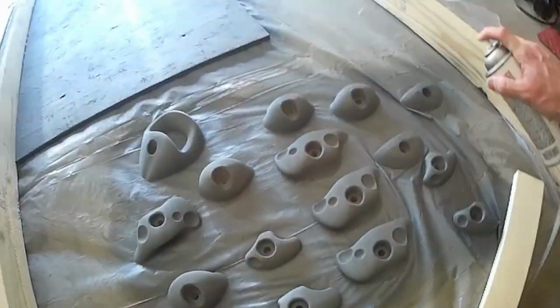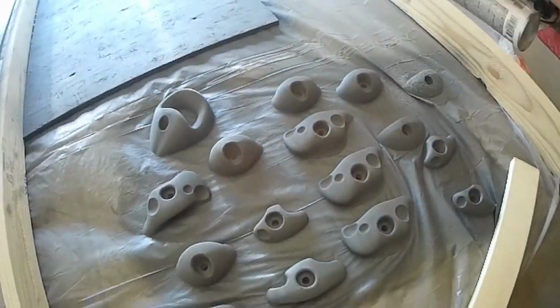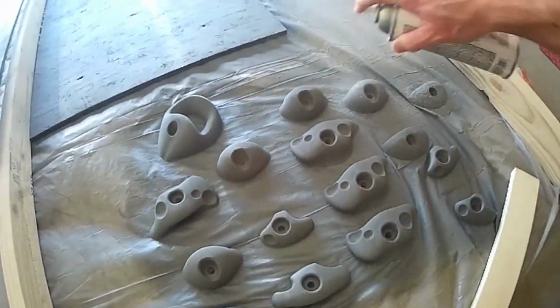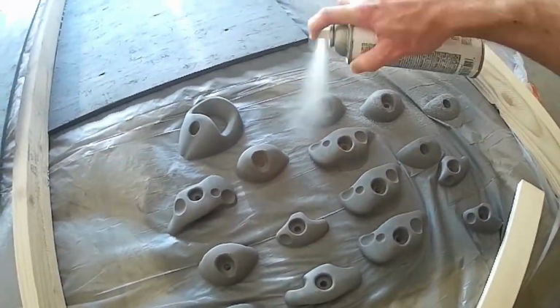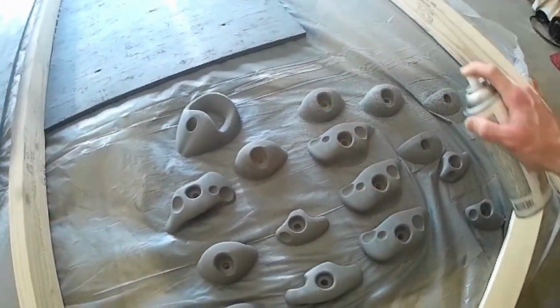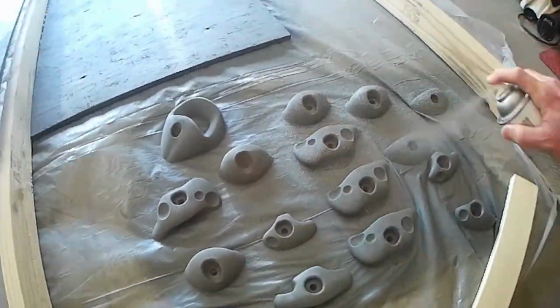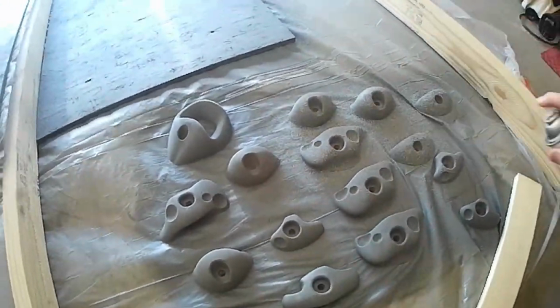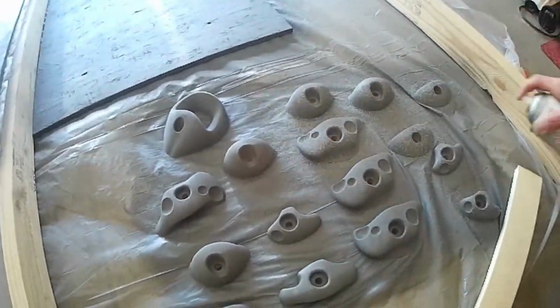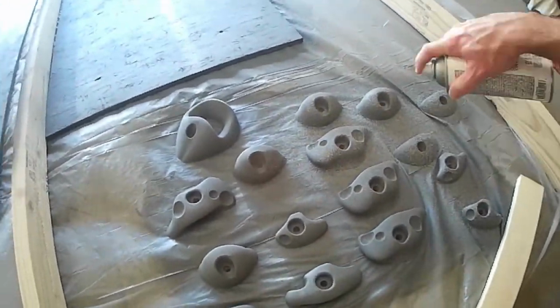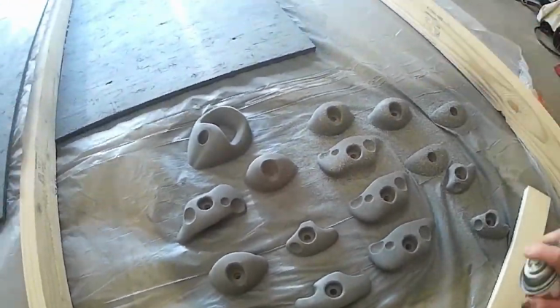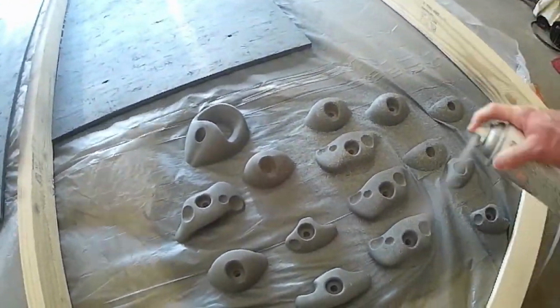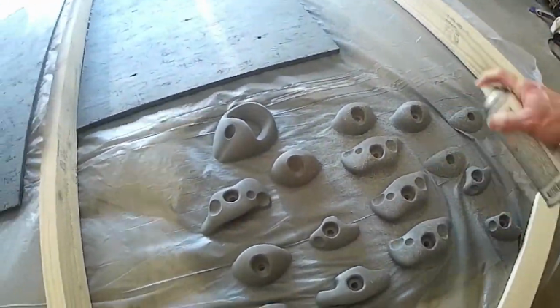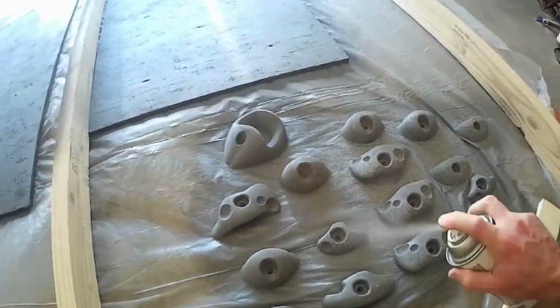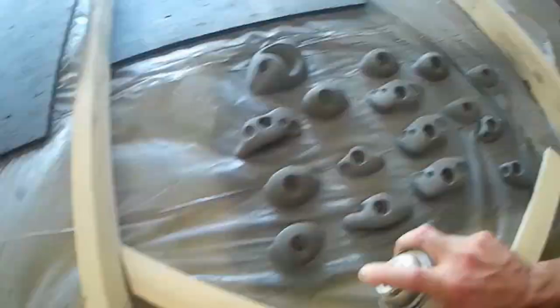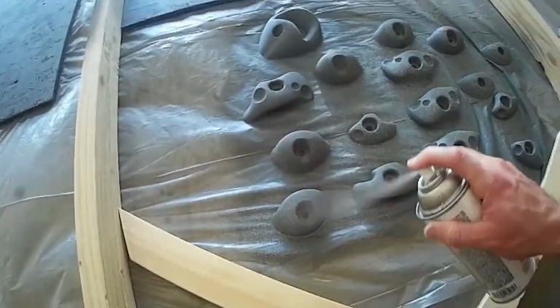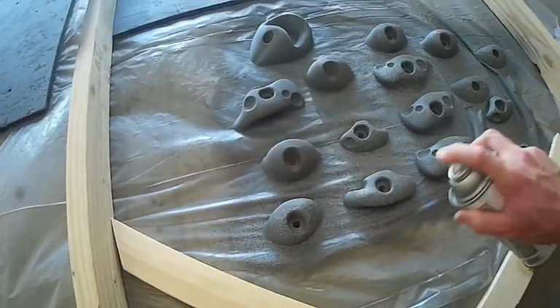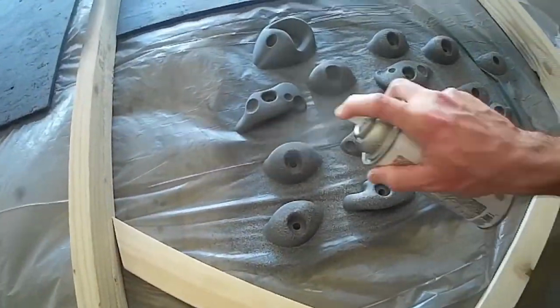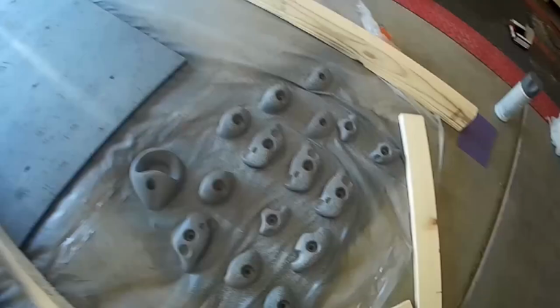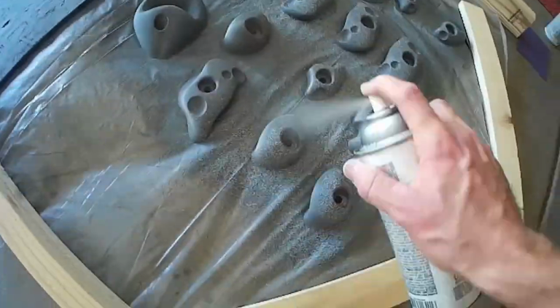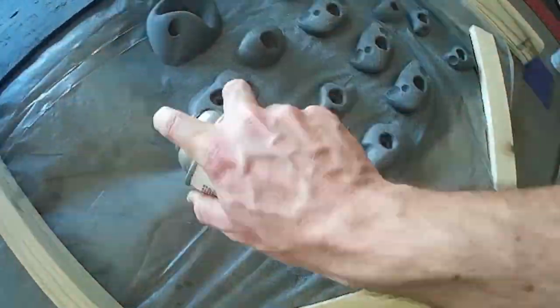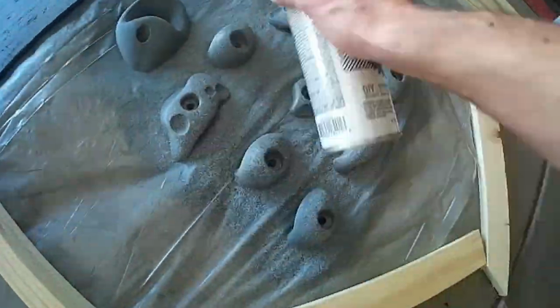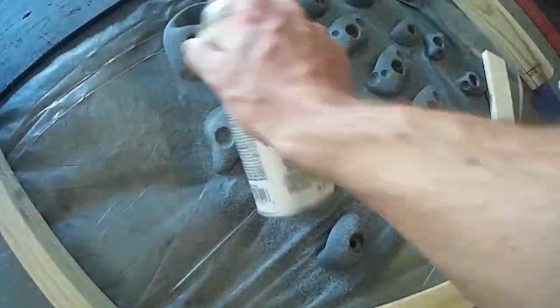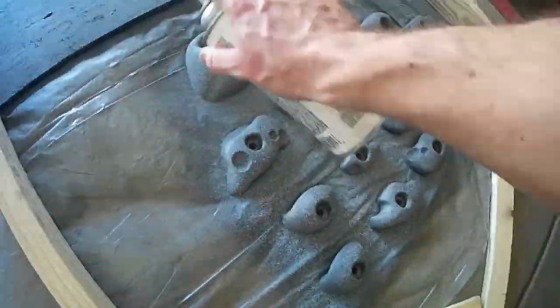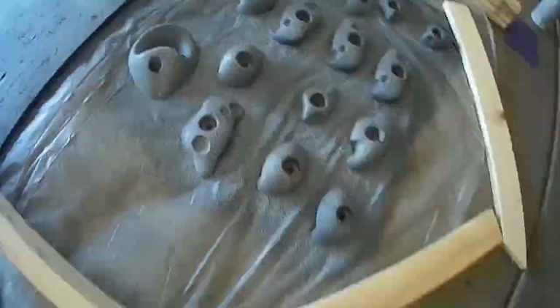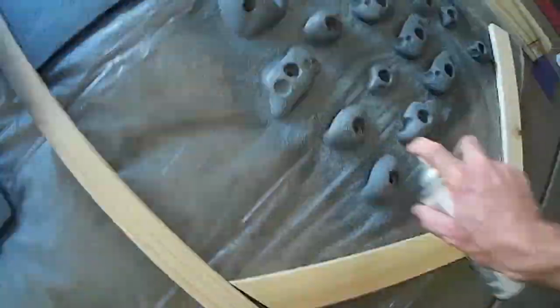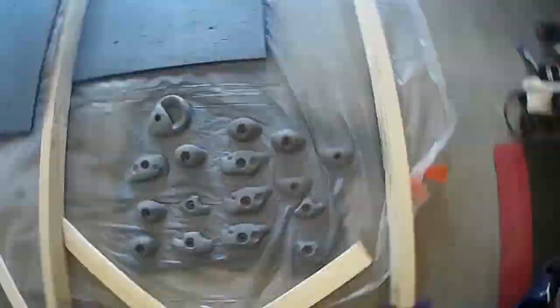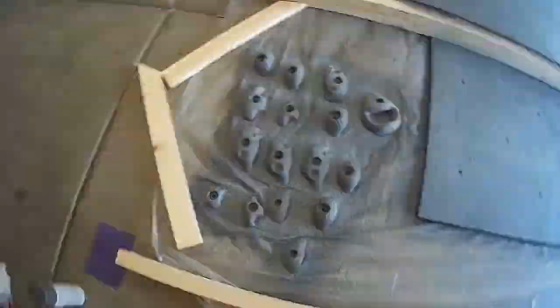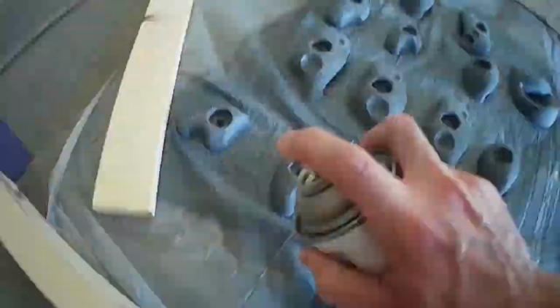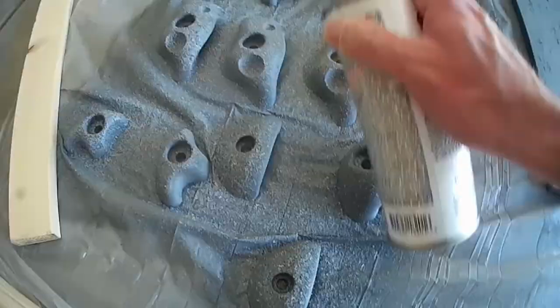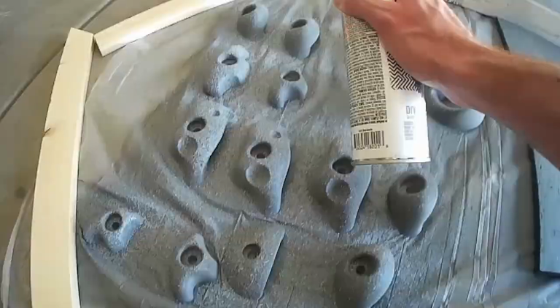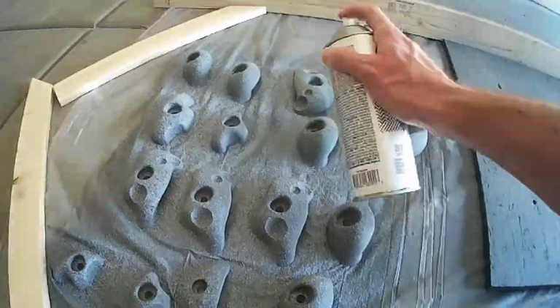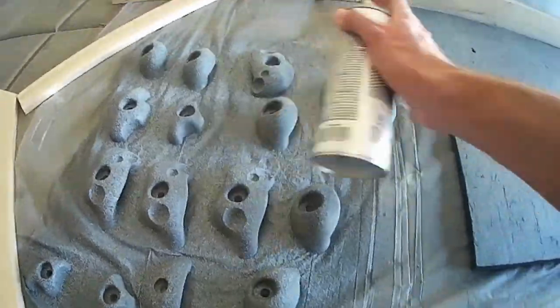Here you see me just priming the holds and then putting that same textured spray paint on them.